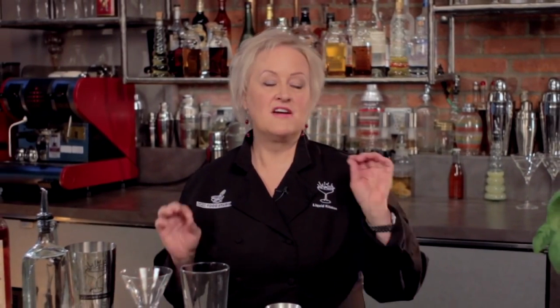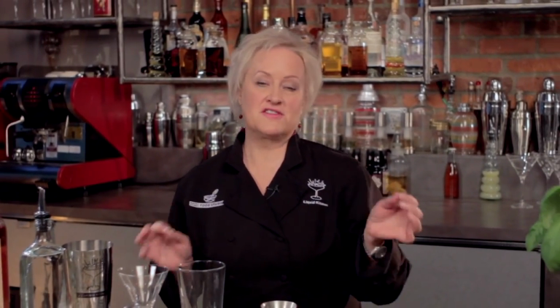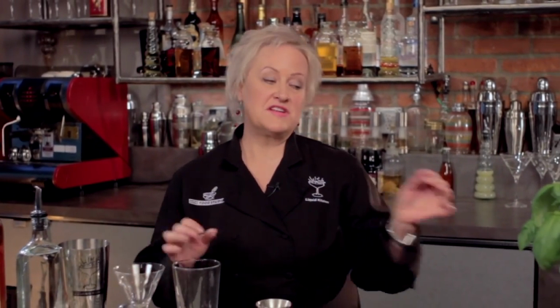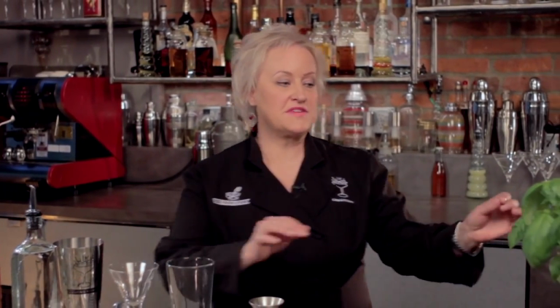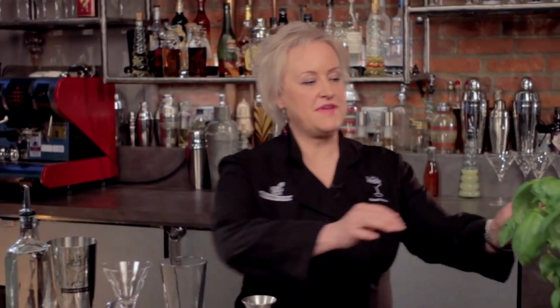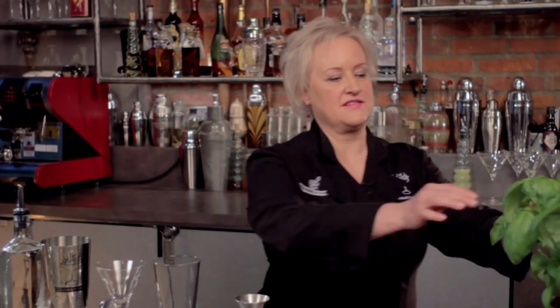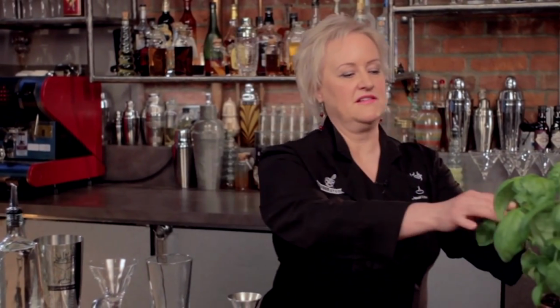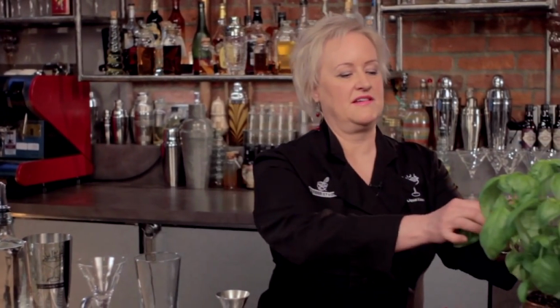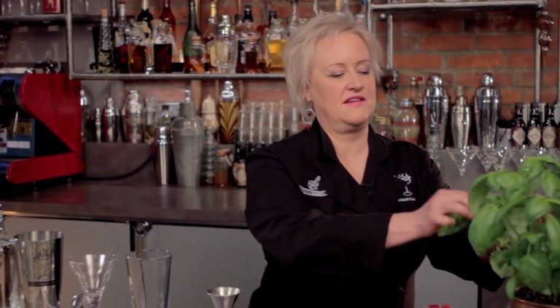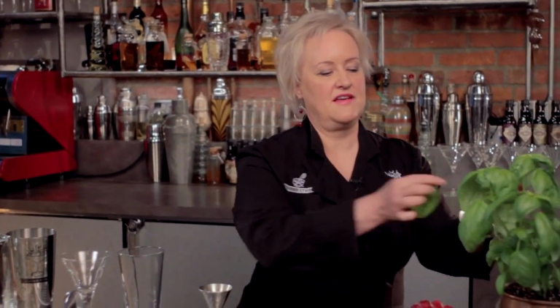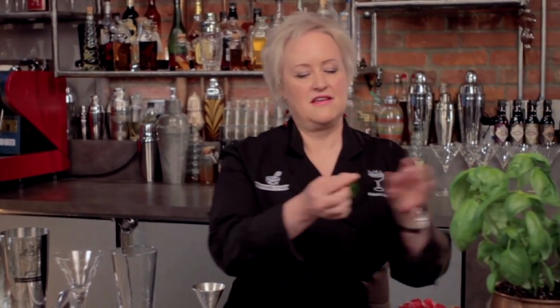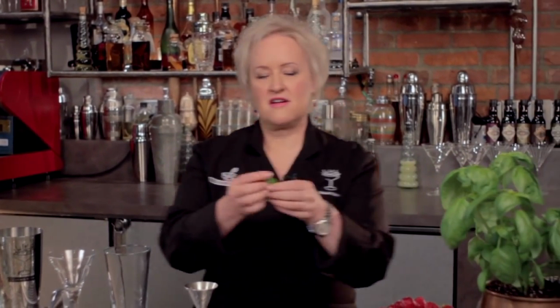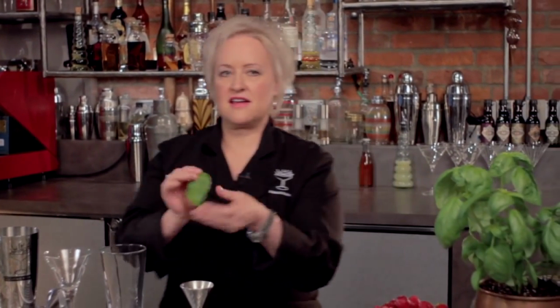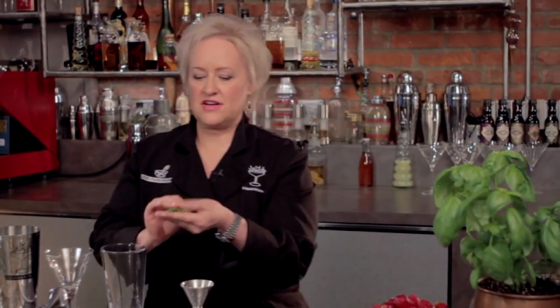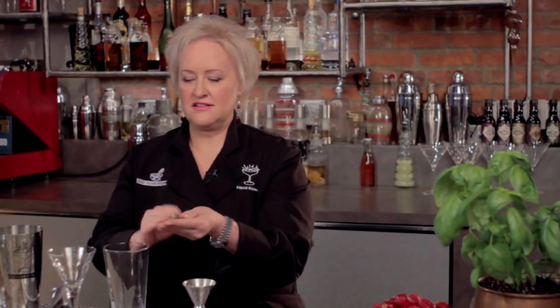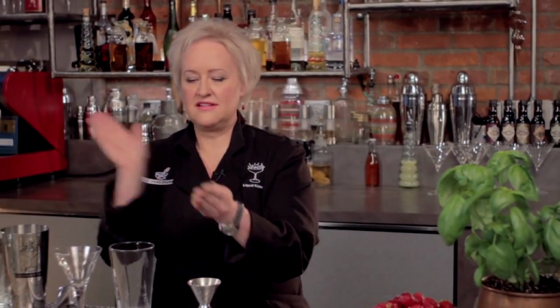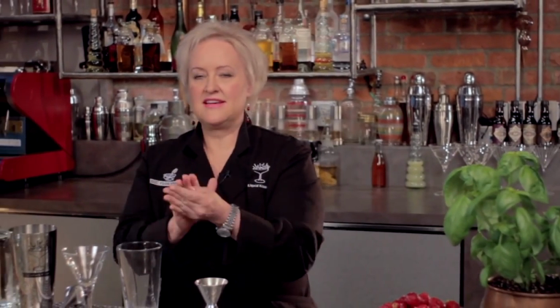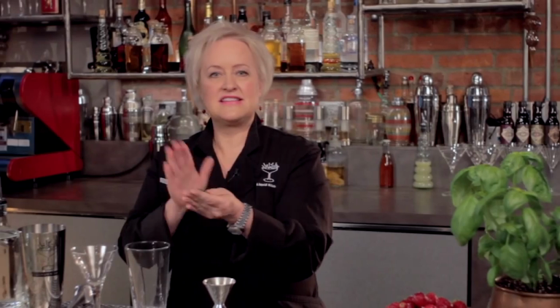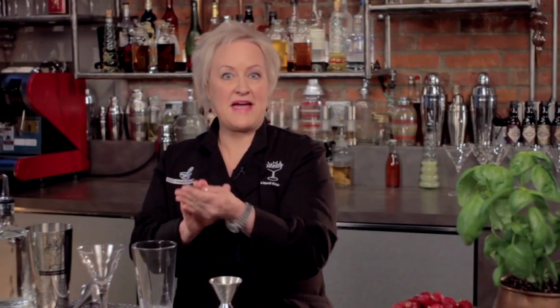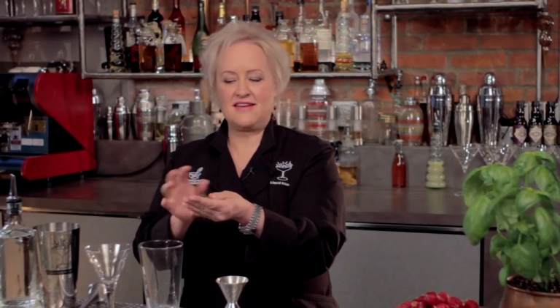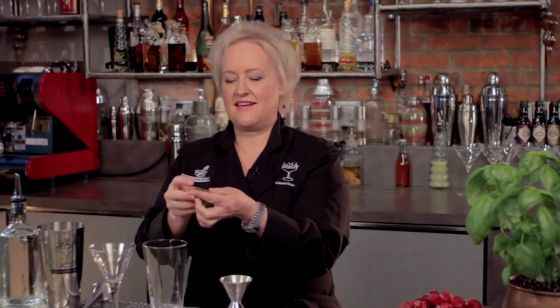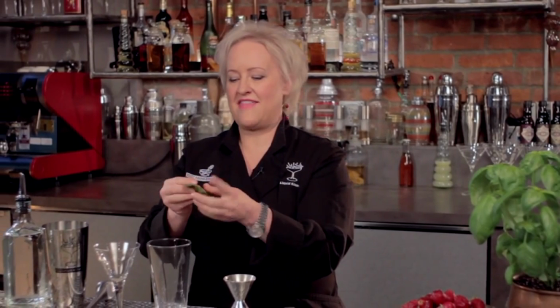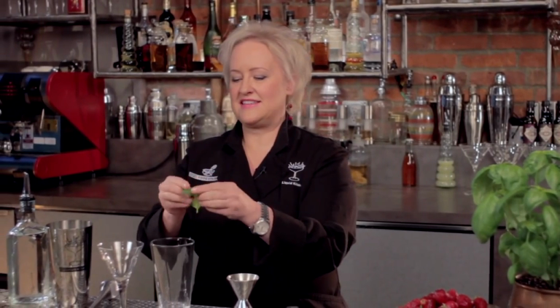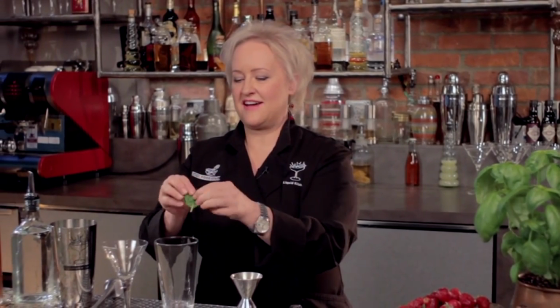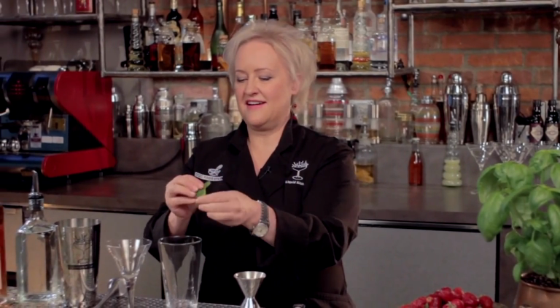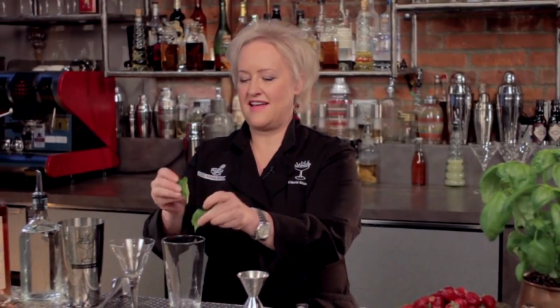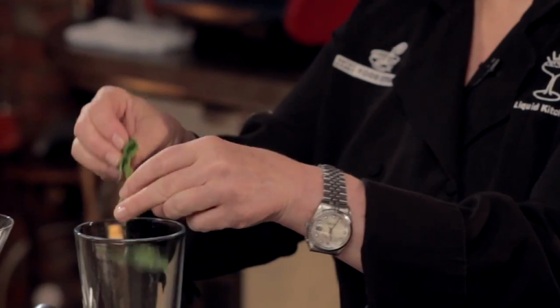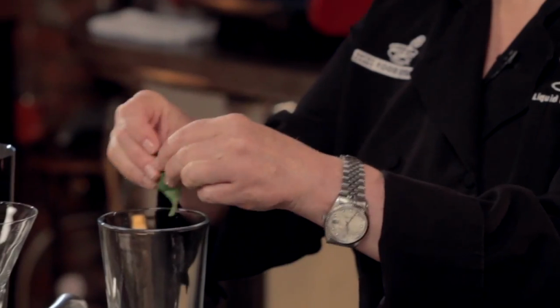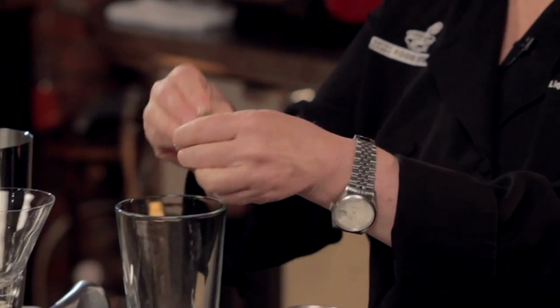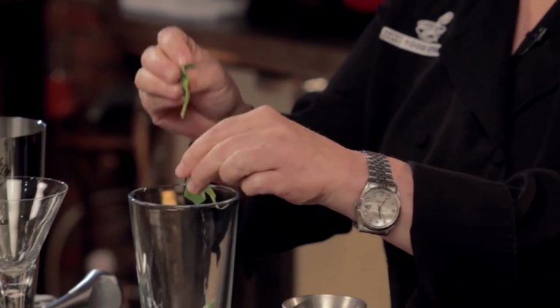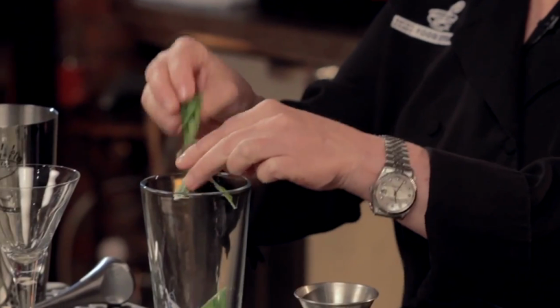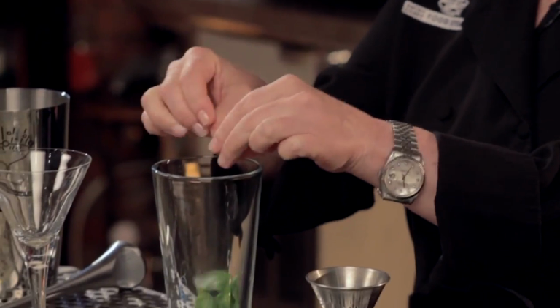First, I'm going to start with some basil. You can kind of give it a little spank and then tear it, add it into my mixing glass.